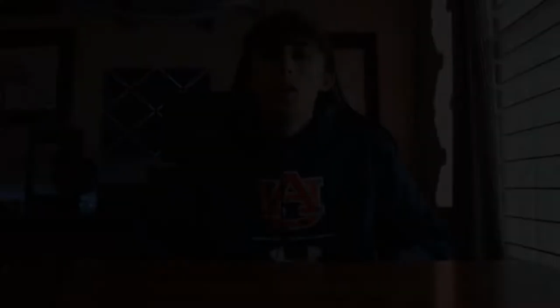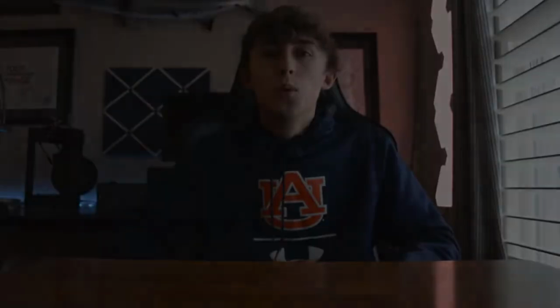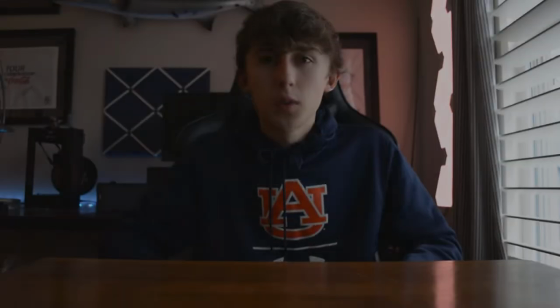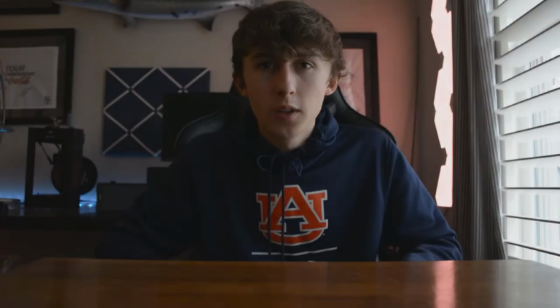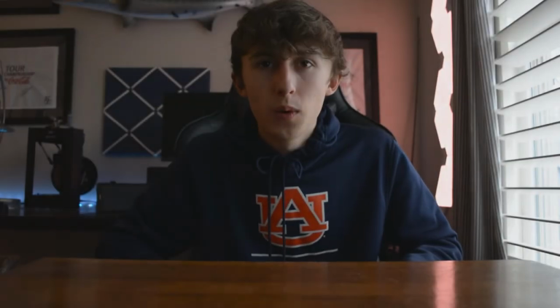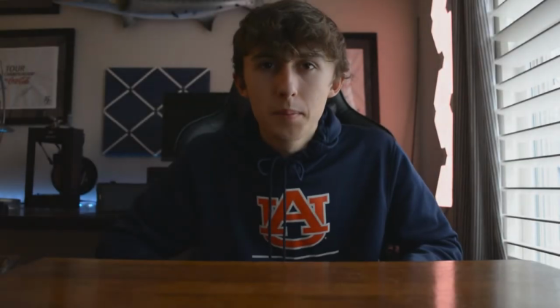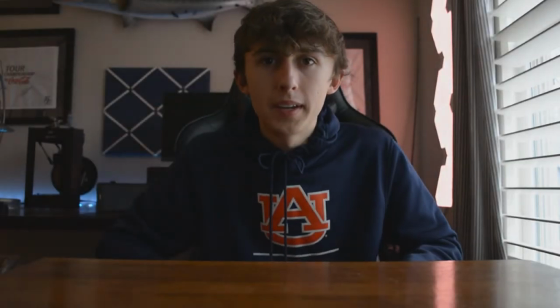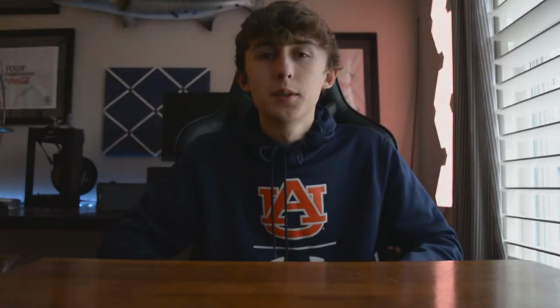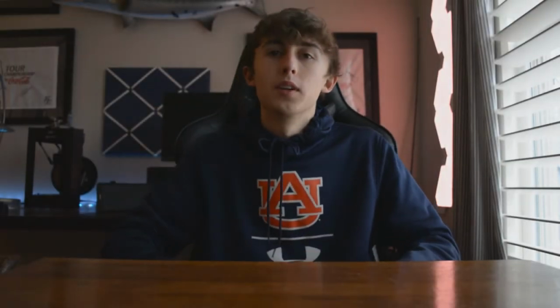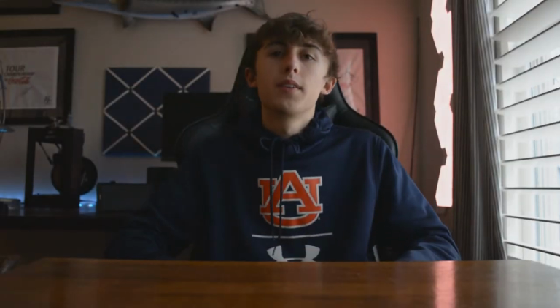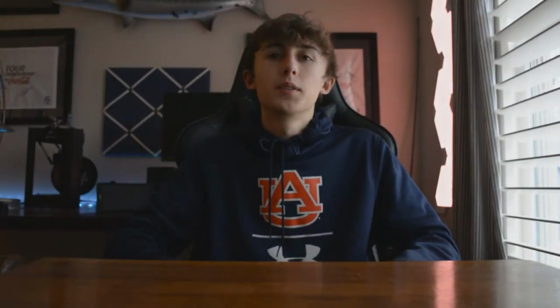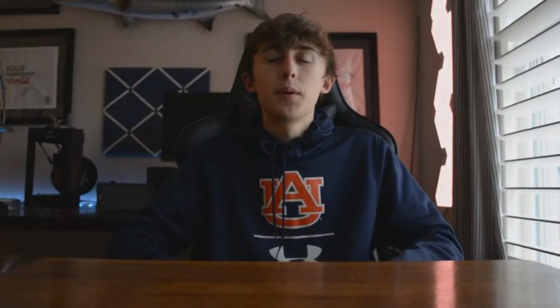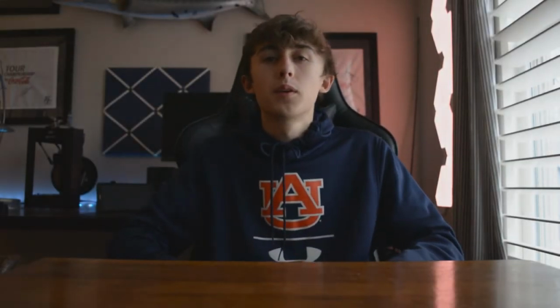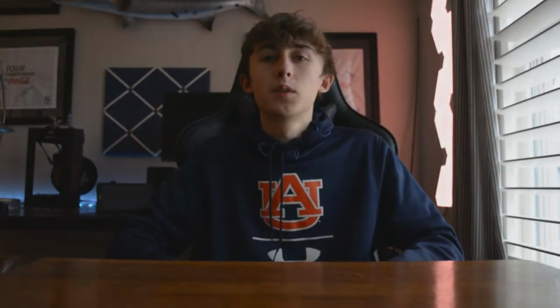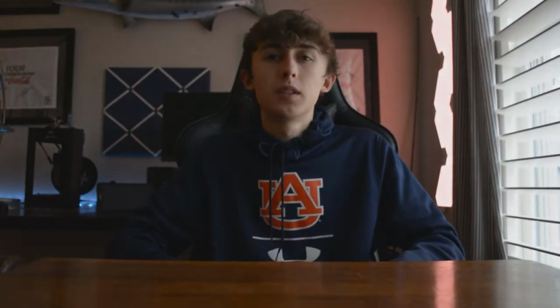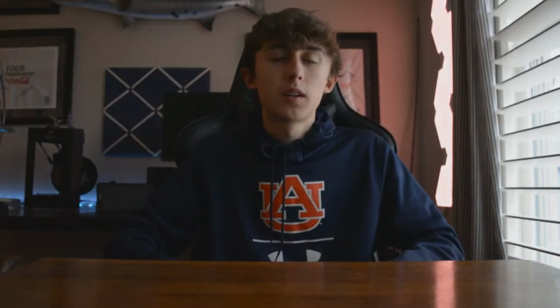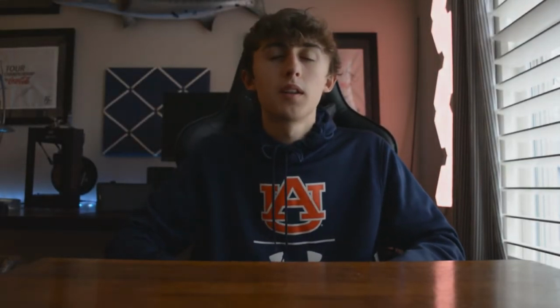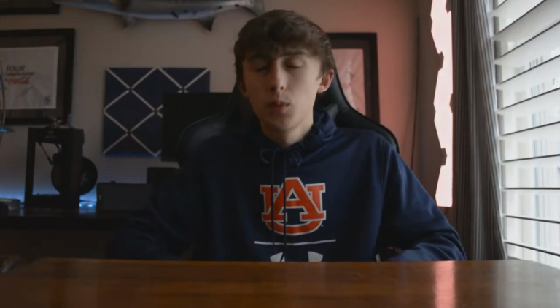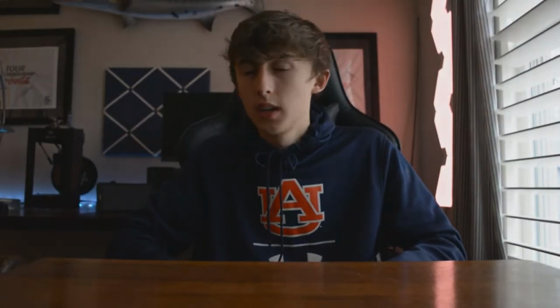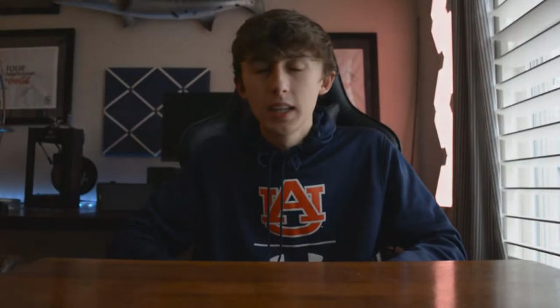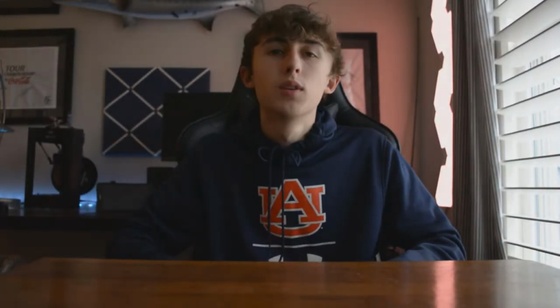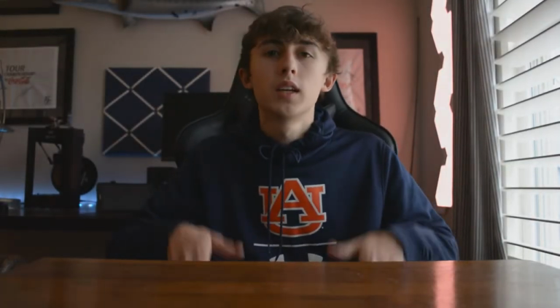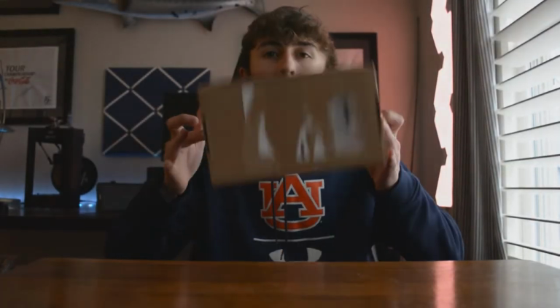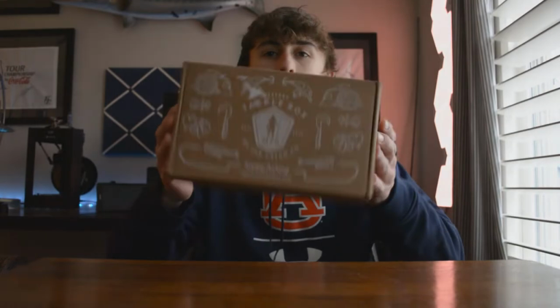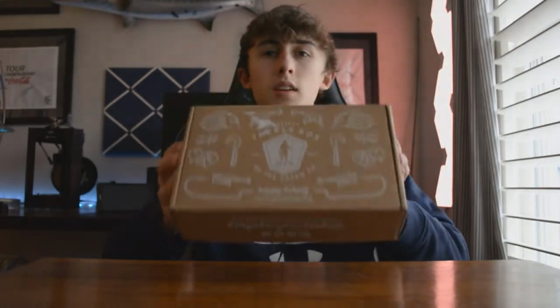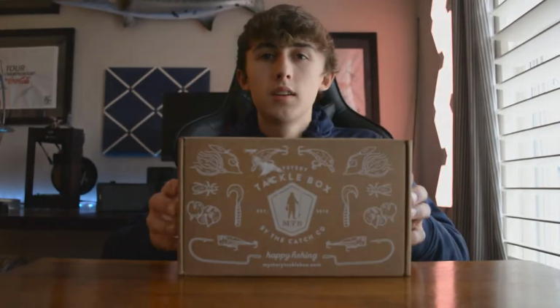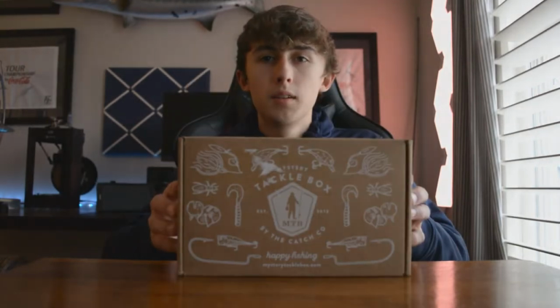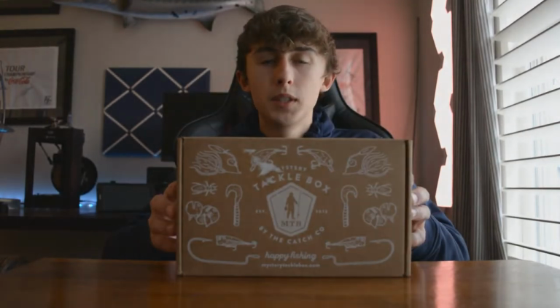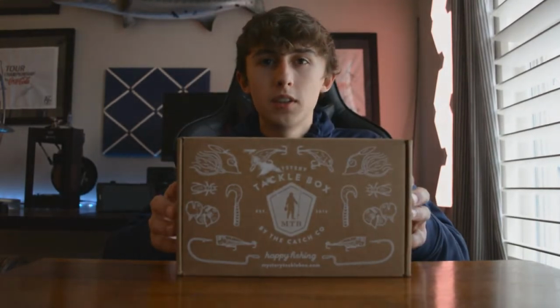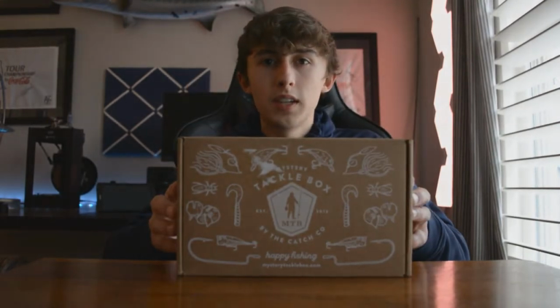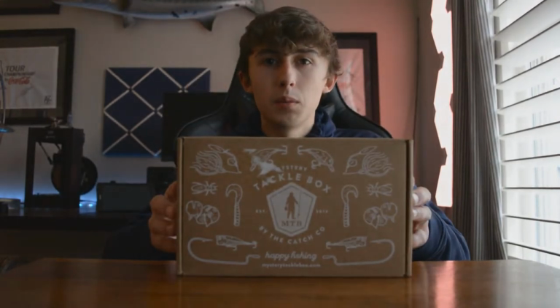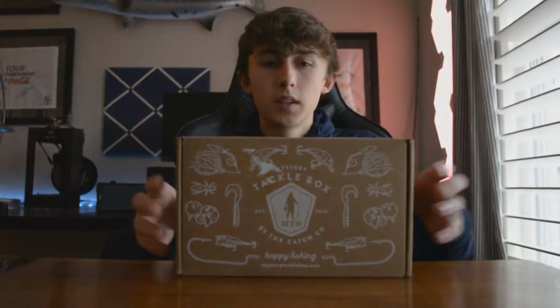What's going on y'all? Welcome back to another video. Today we are going to be talking about the one, the only, Mystery Tackle Box.